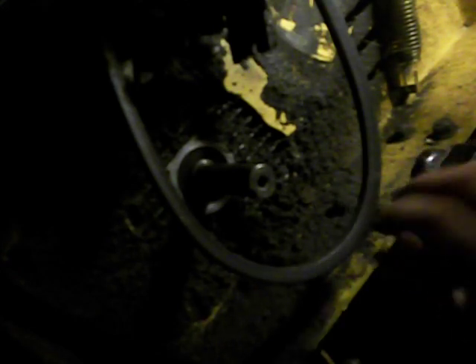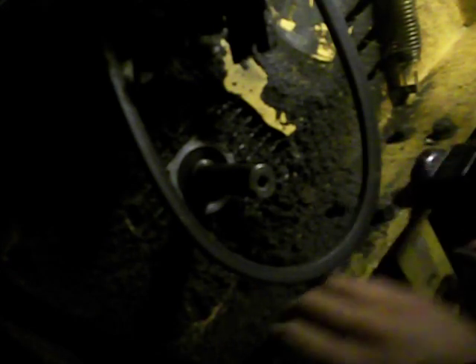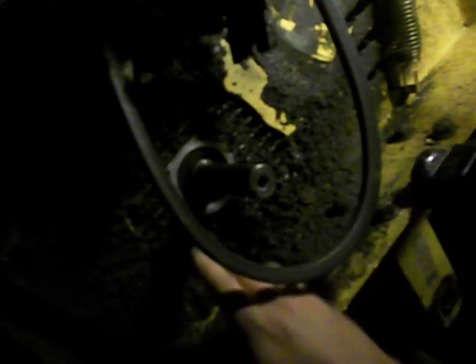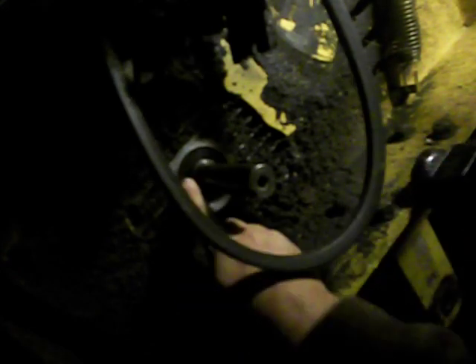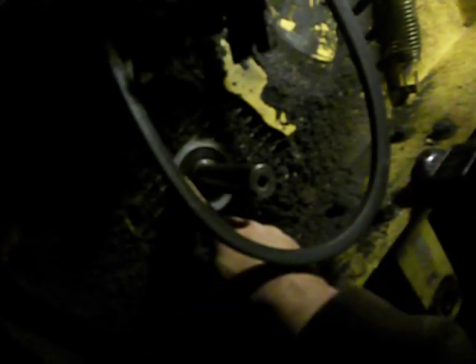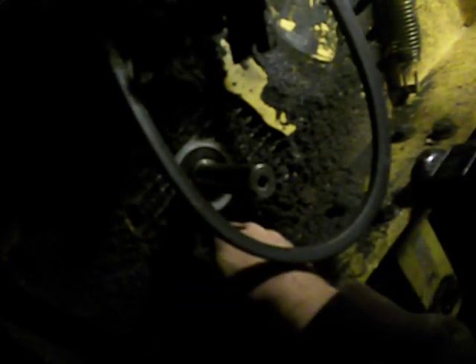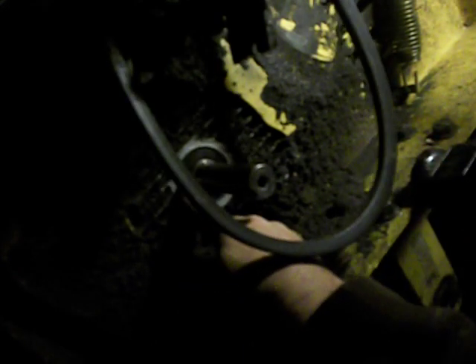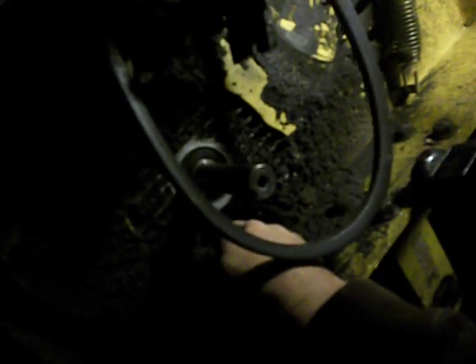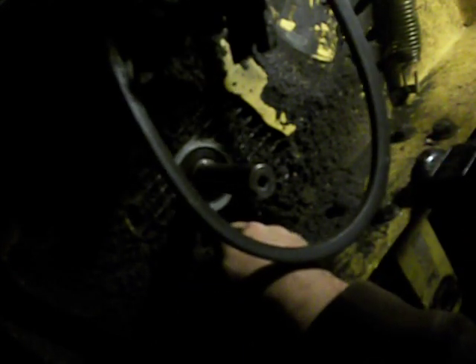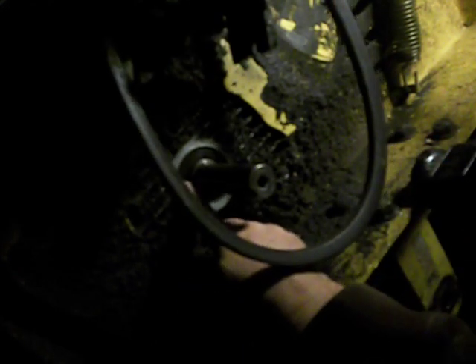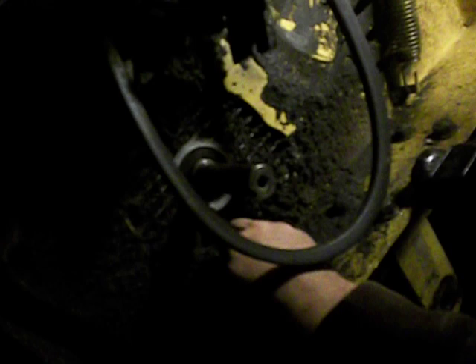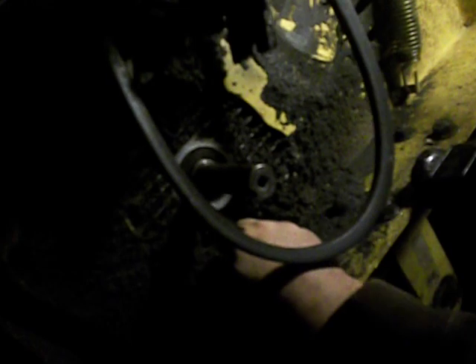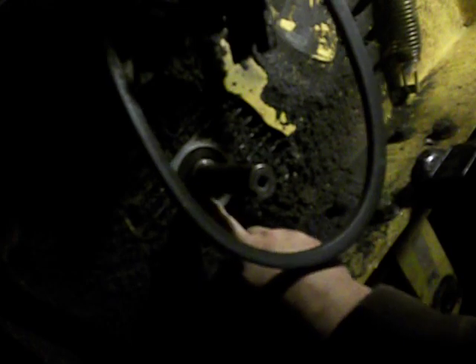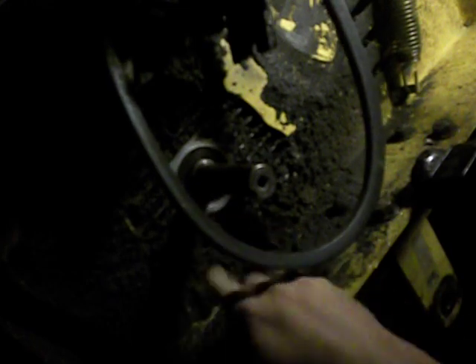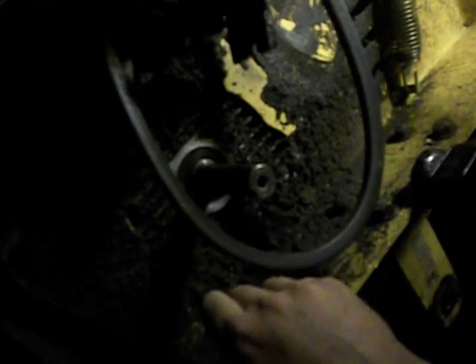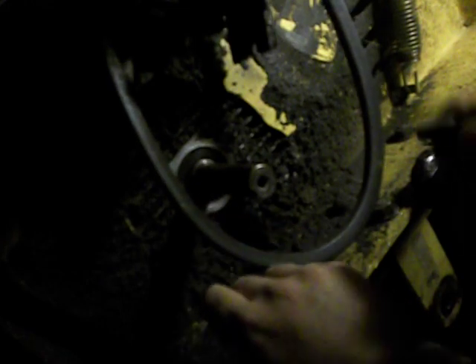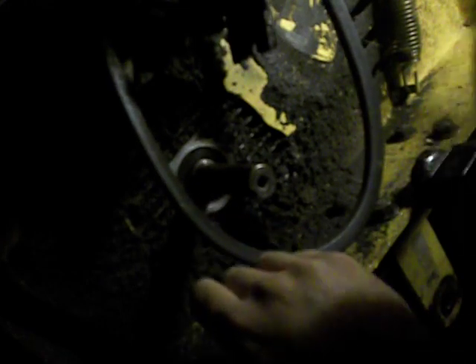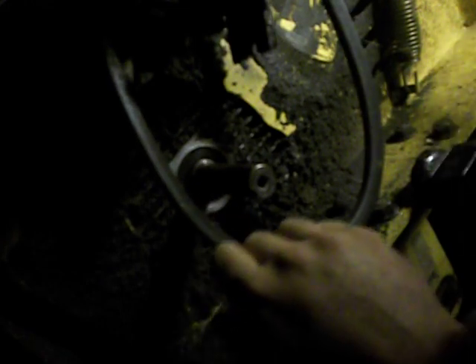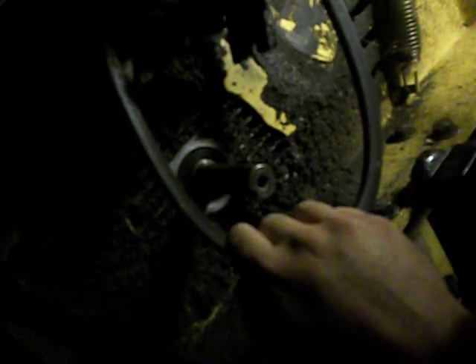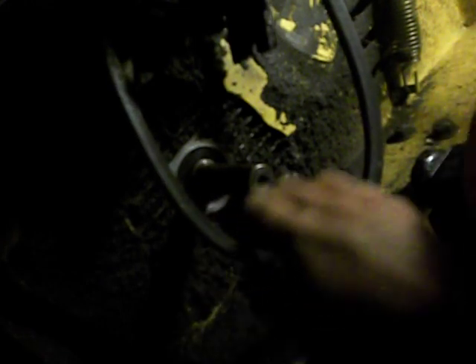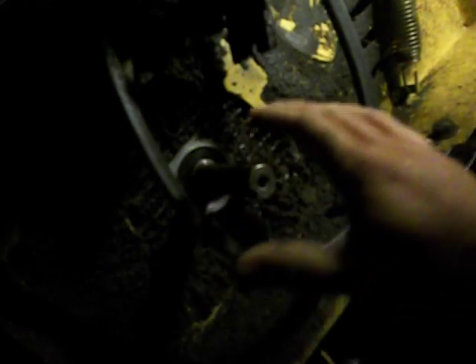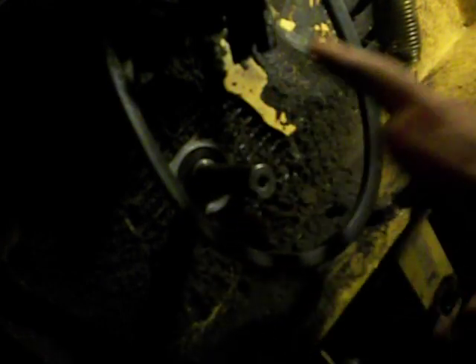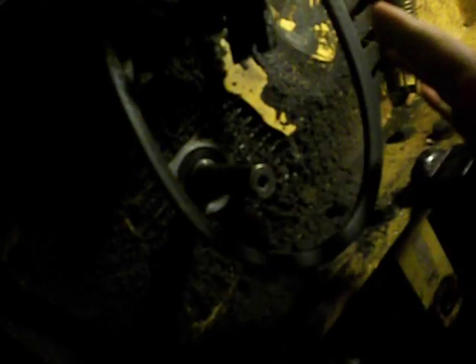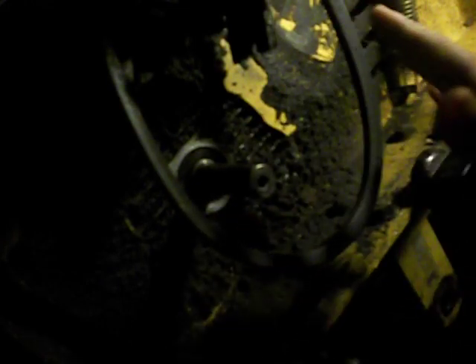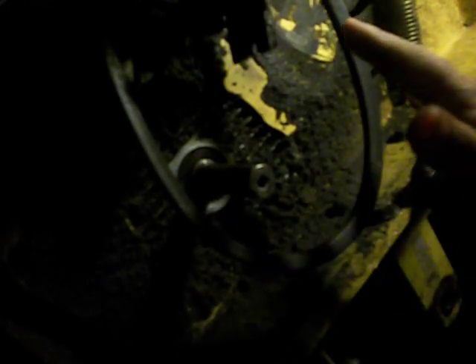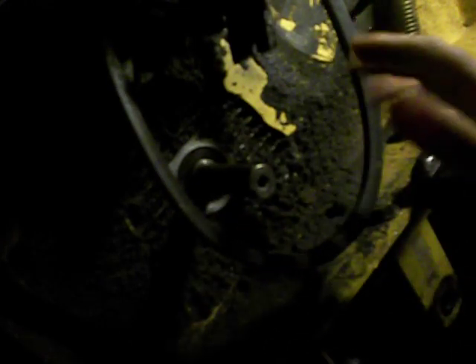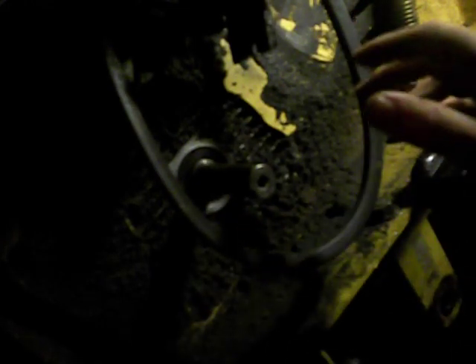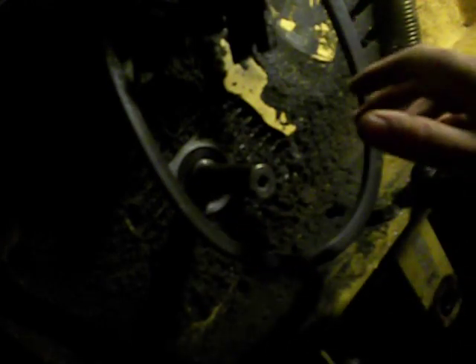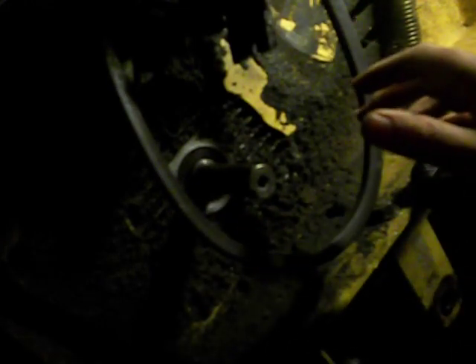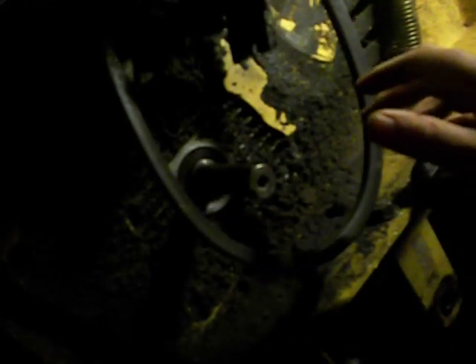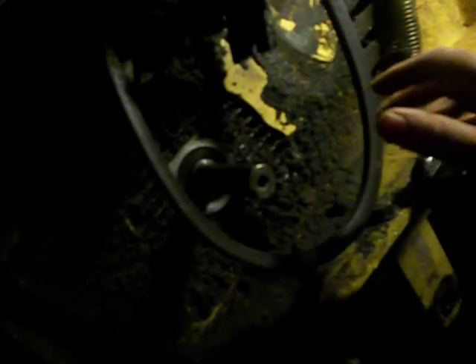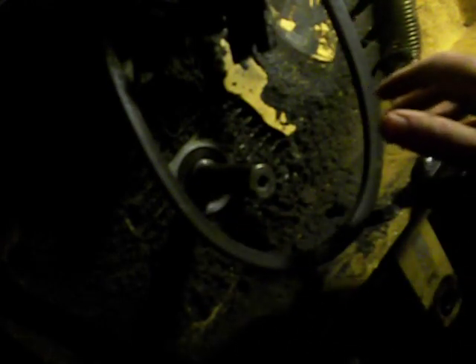Here's our lower crankshaft seal. You can see it's been leaking because it's made just a holy mess down here.